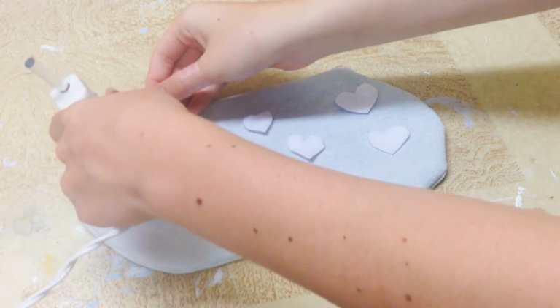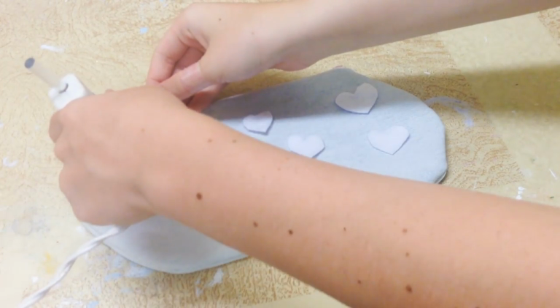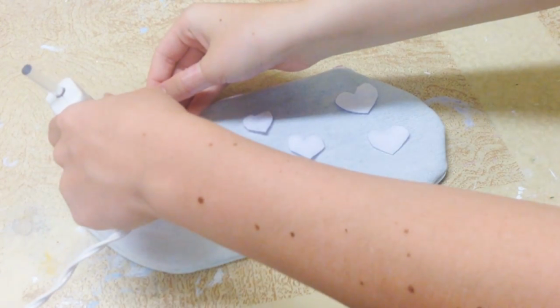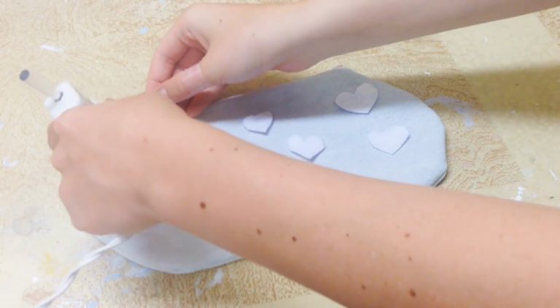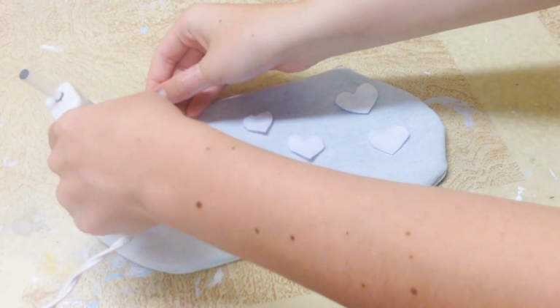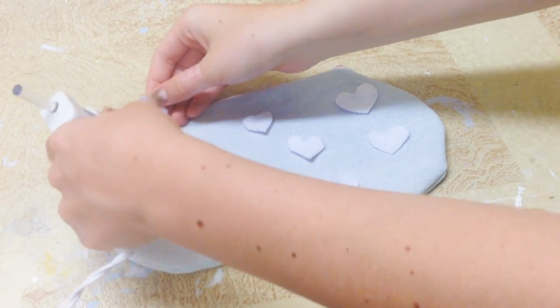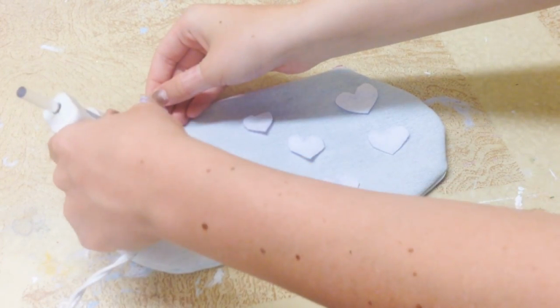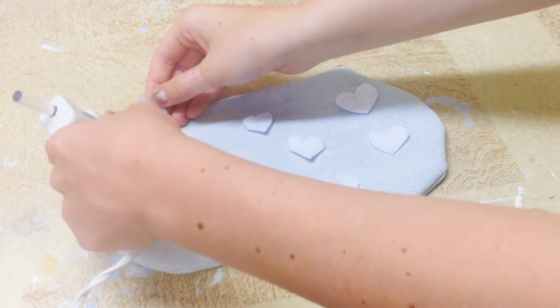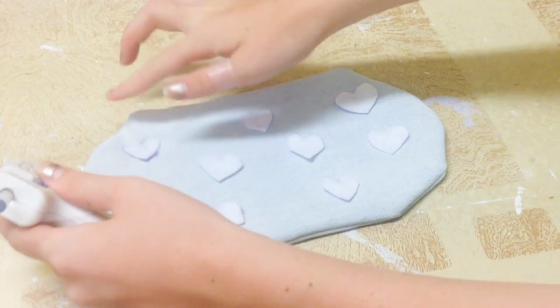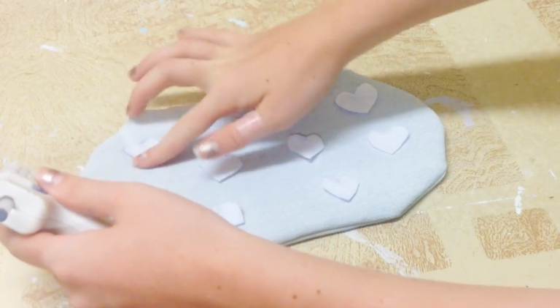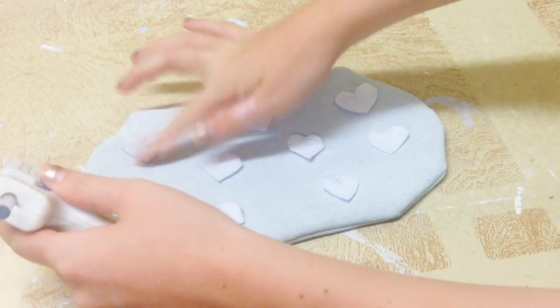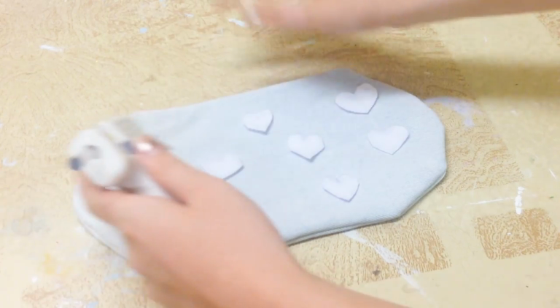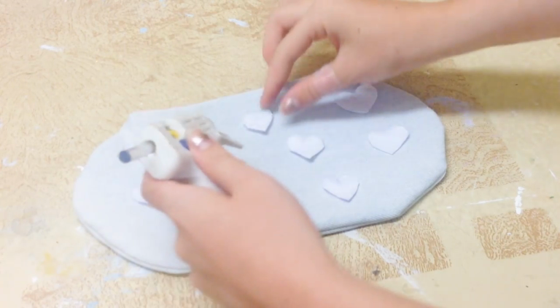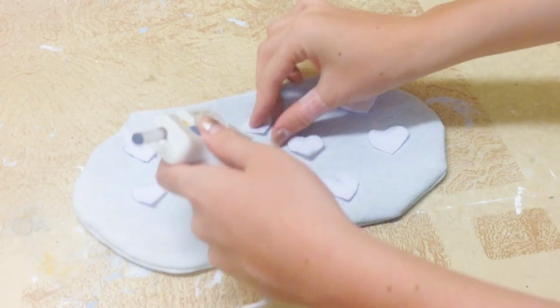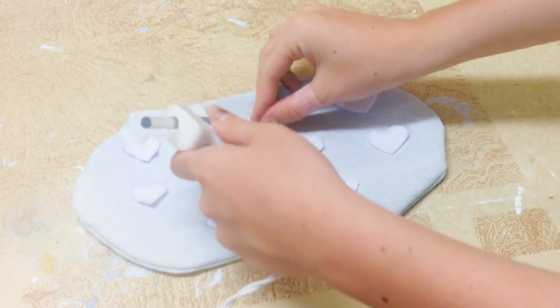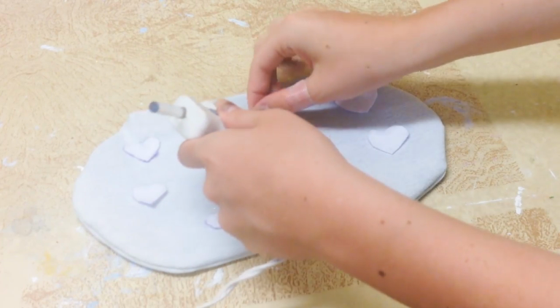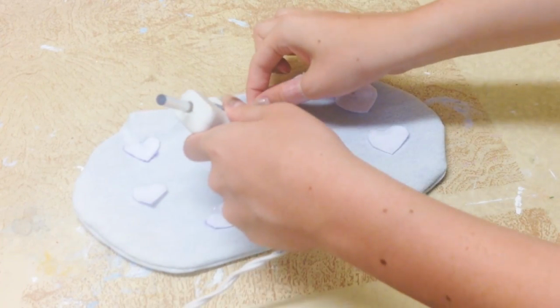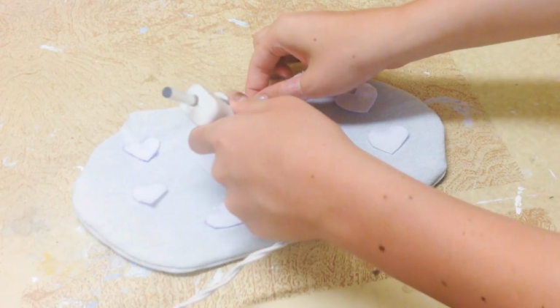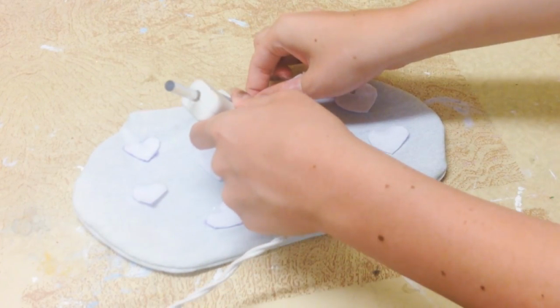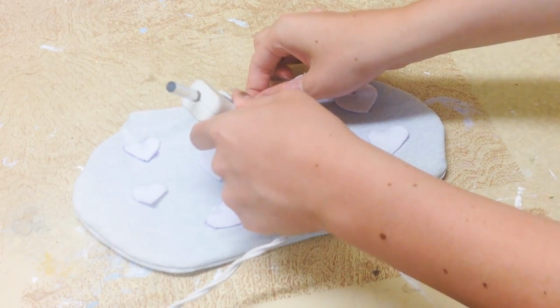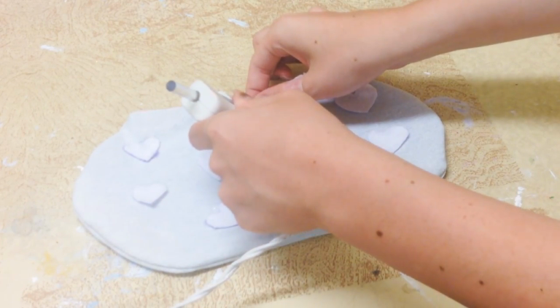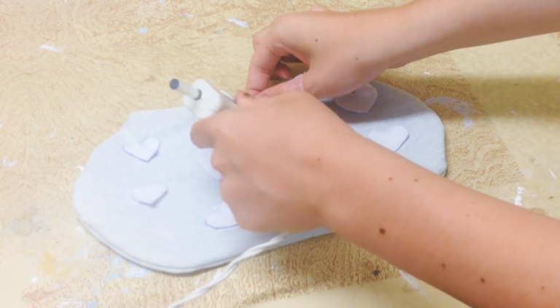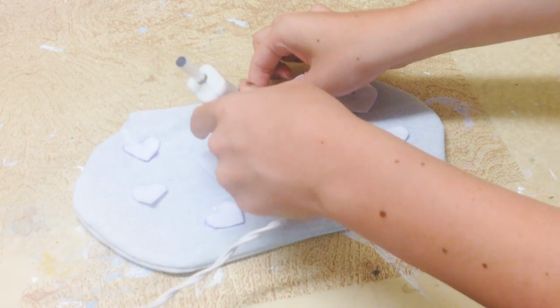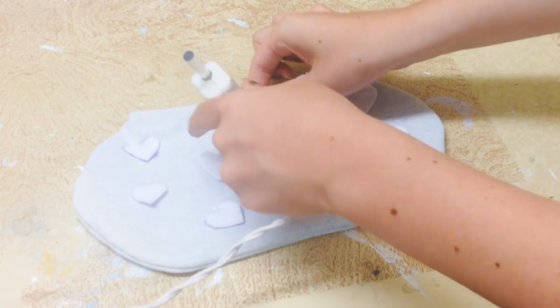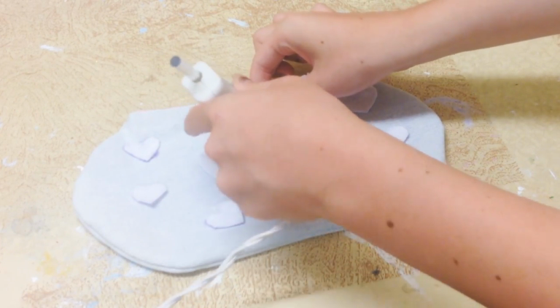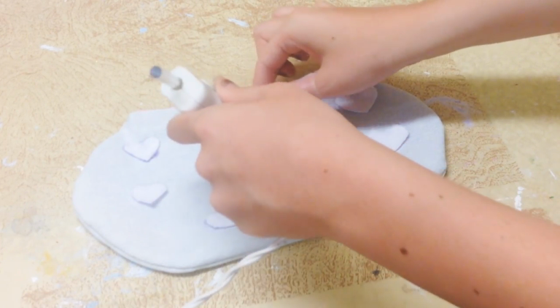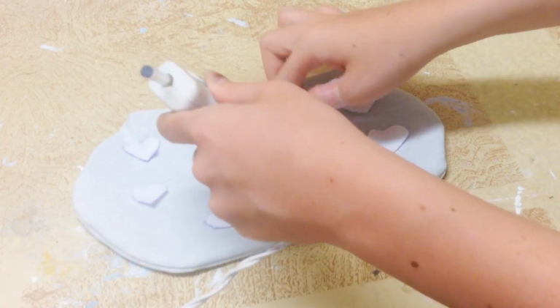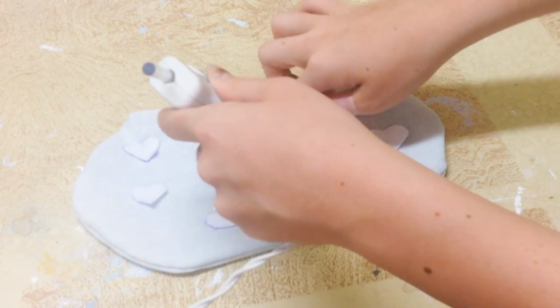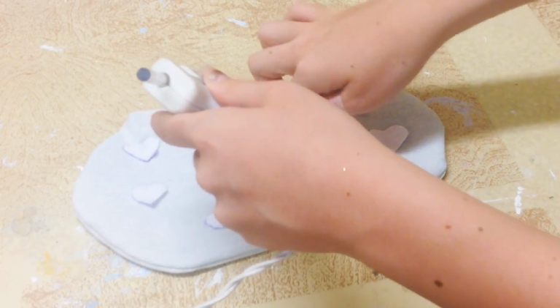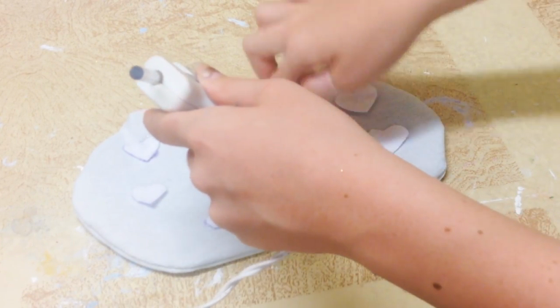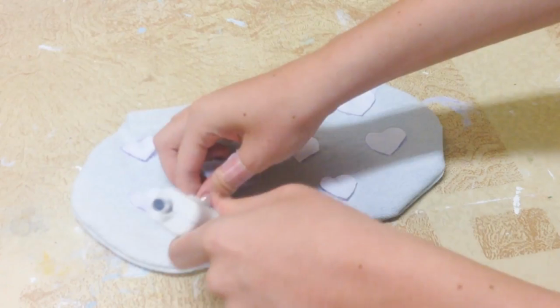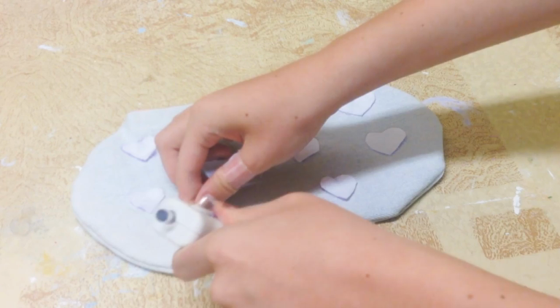Next I use felt to cut out some hearts and I'm just gluing them onto the pencil case to make everything a little bit more cute, and then you are all done.